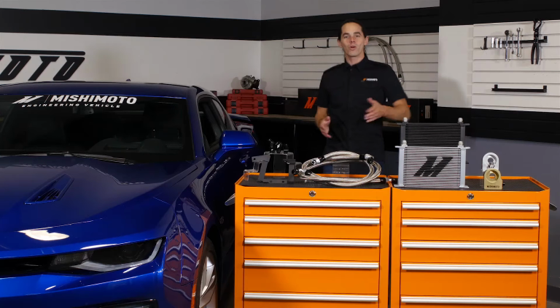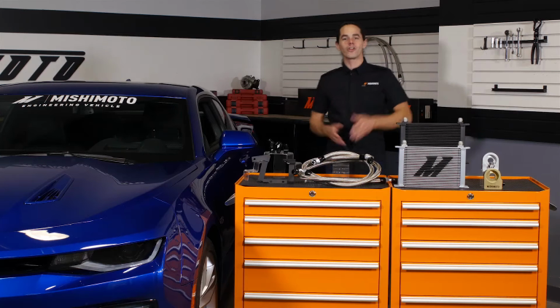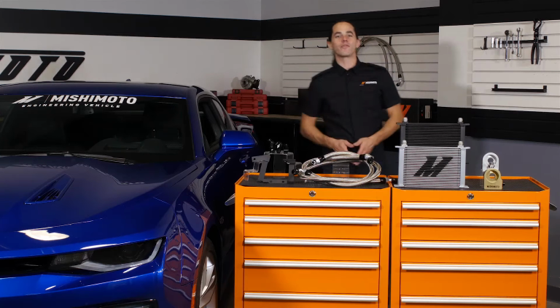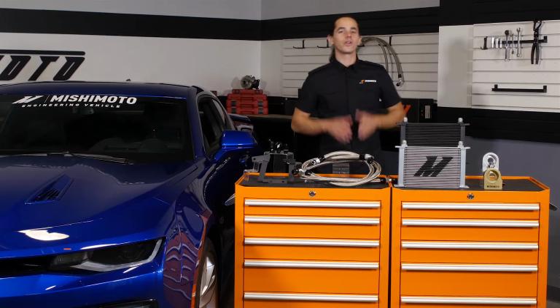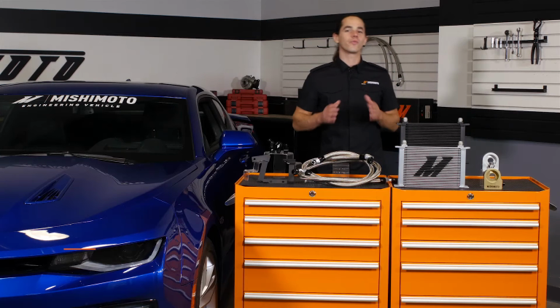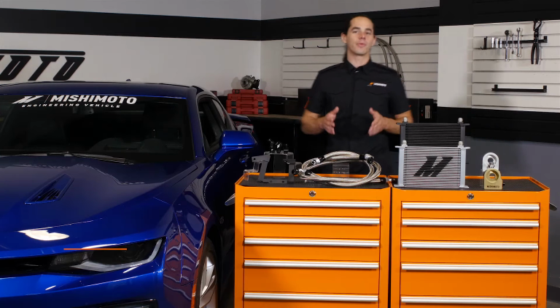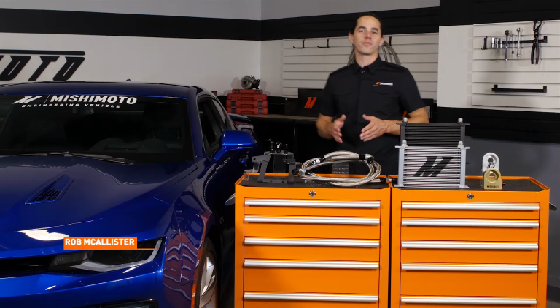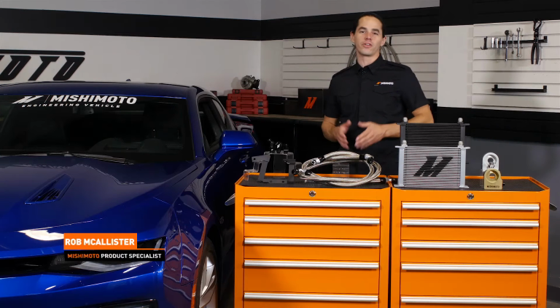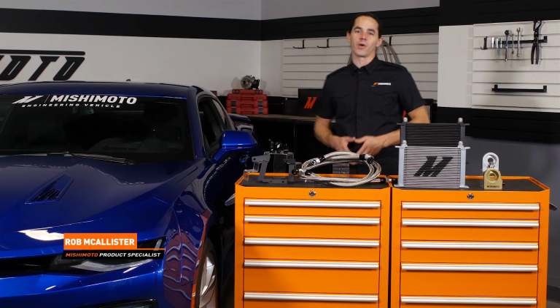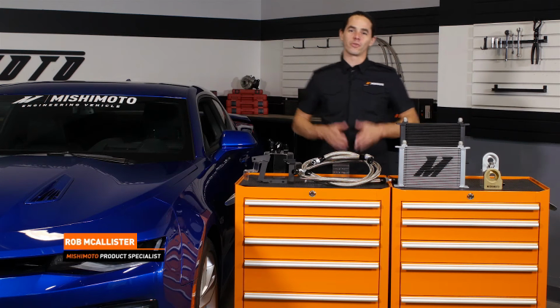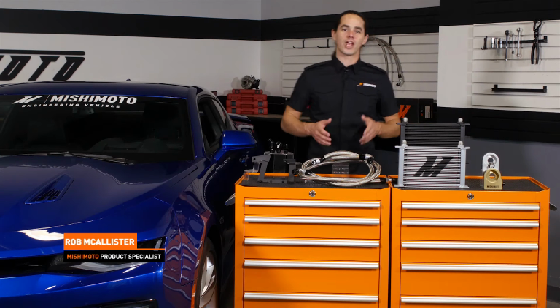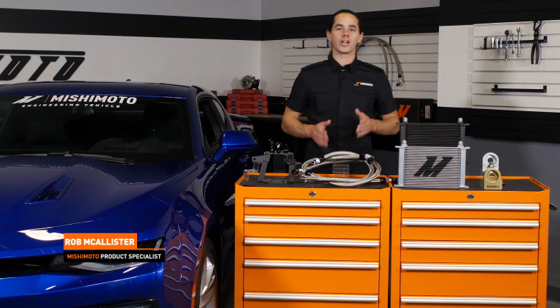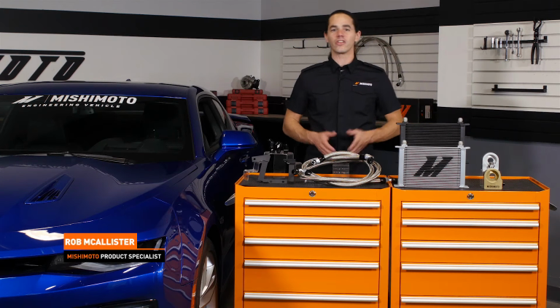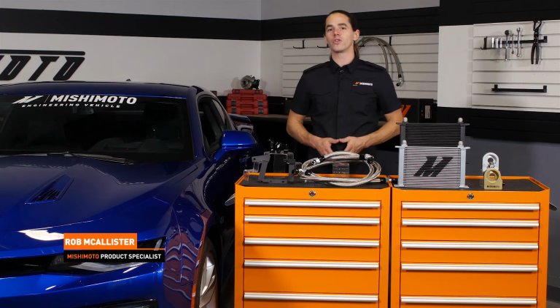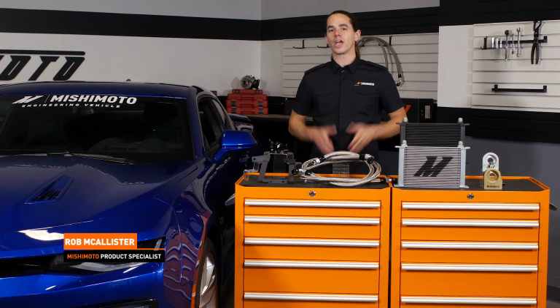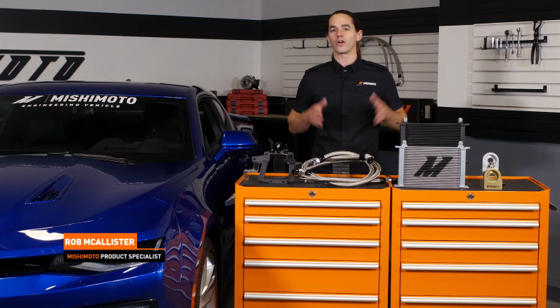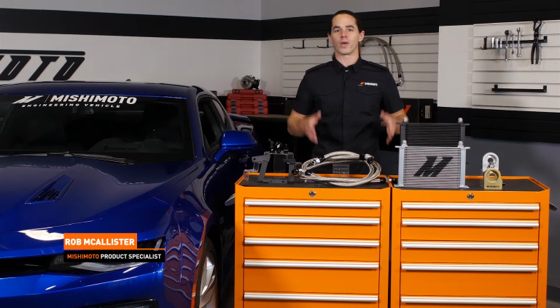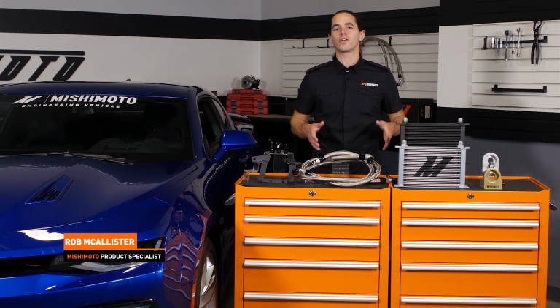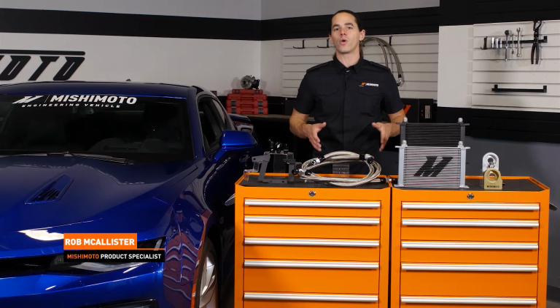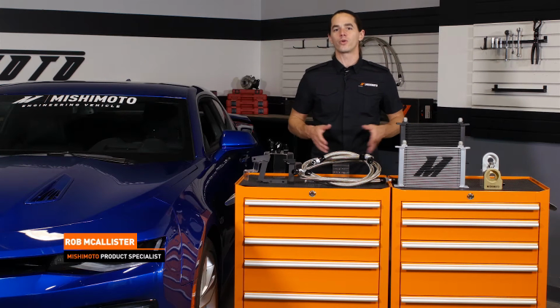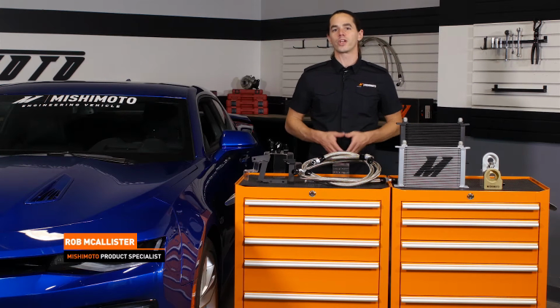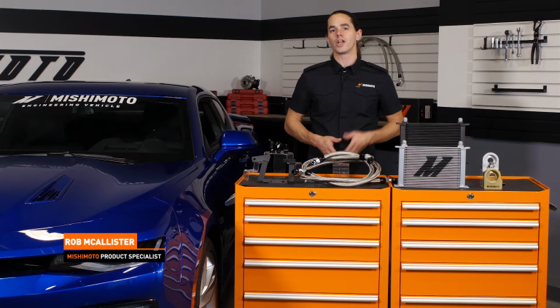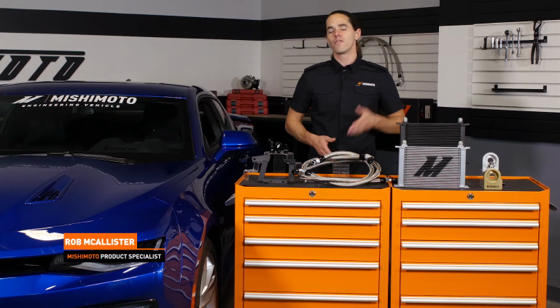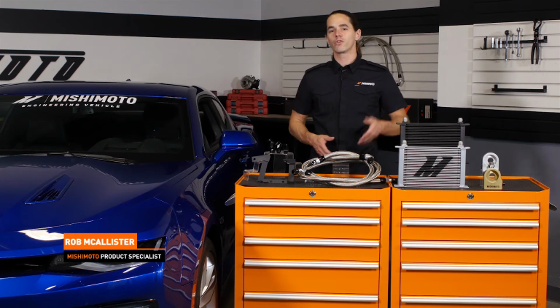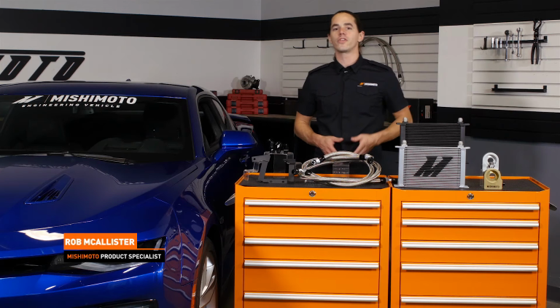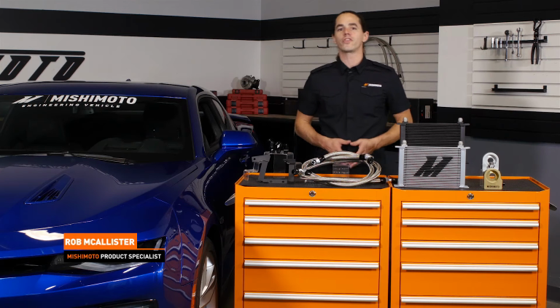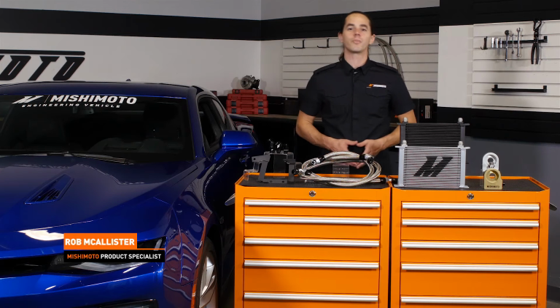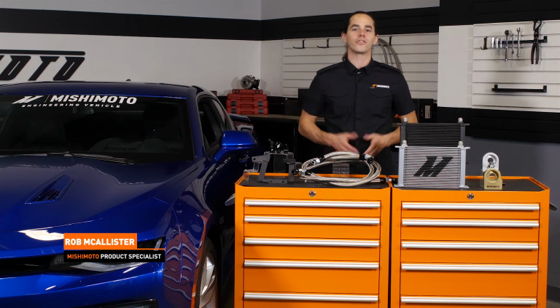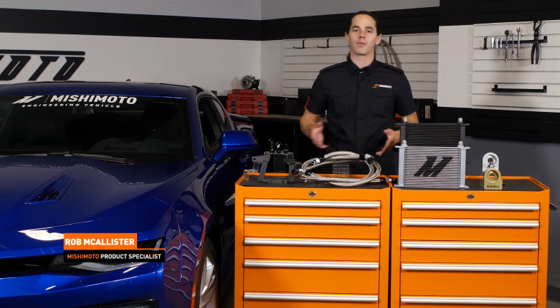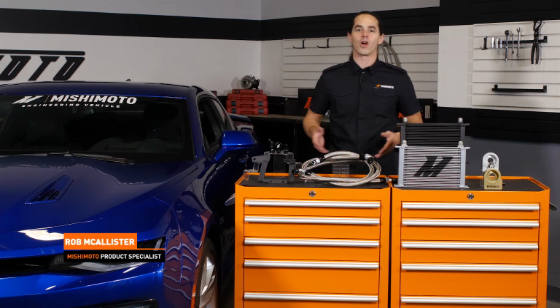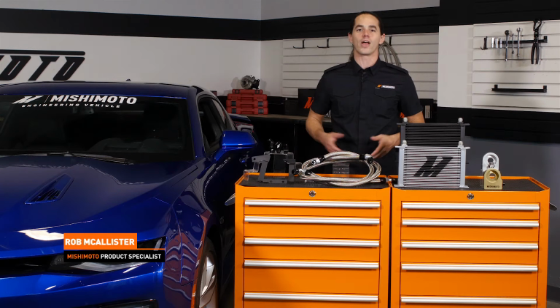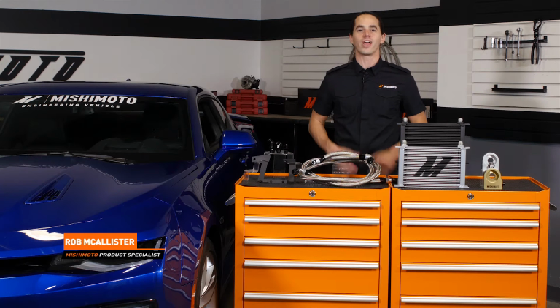What's up everyone? Rob here from Mishimoto. Today we're going to take a look at our Direct Fit Oil Cooler Kit for your 2016 Plus Camaro SS.